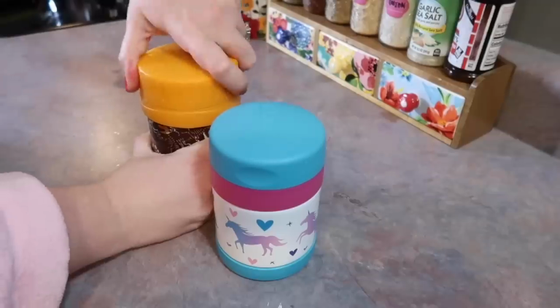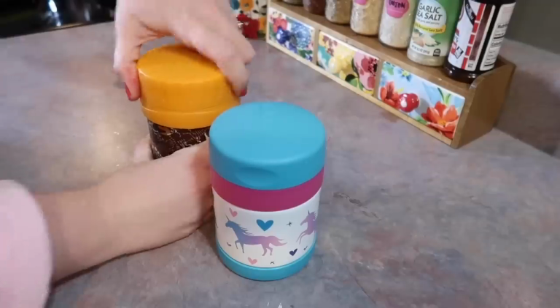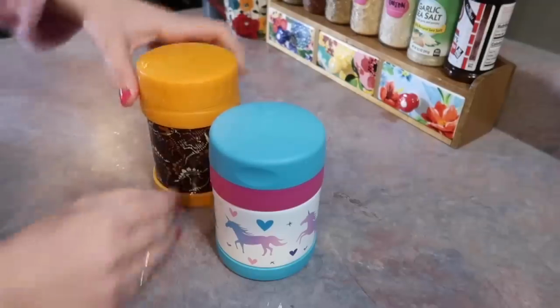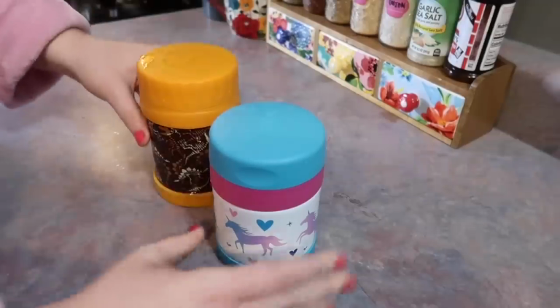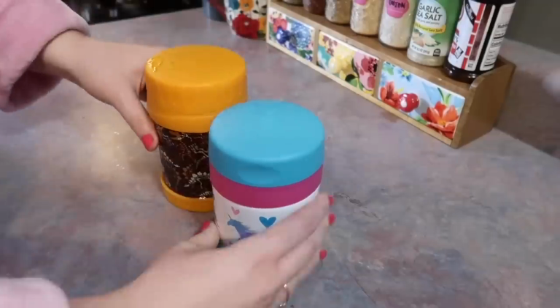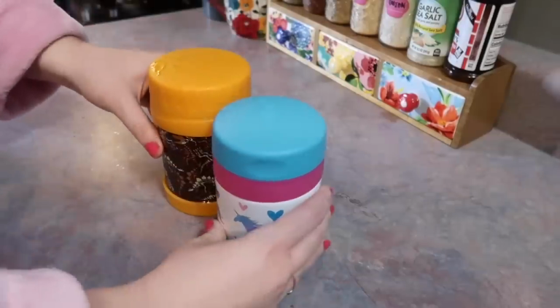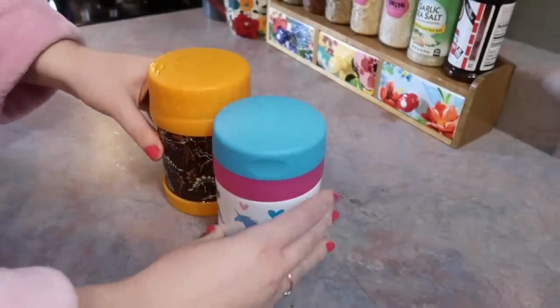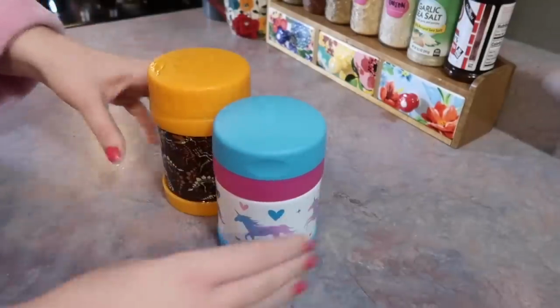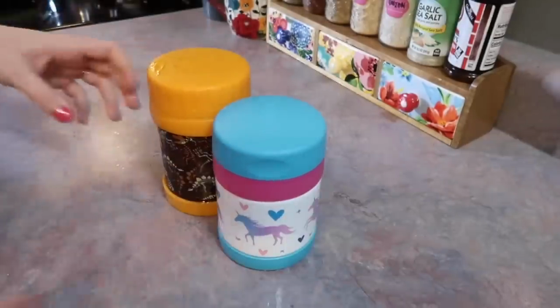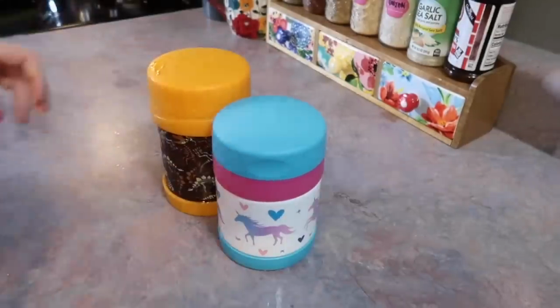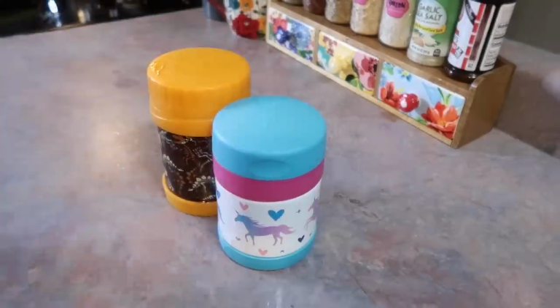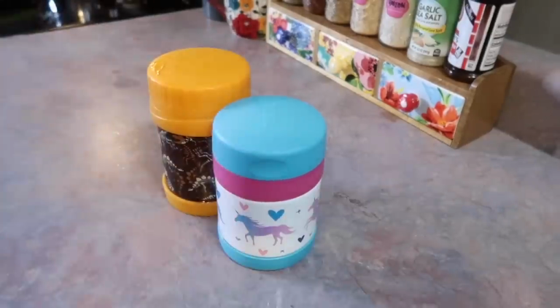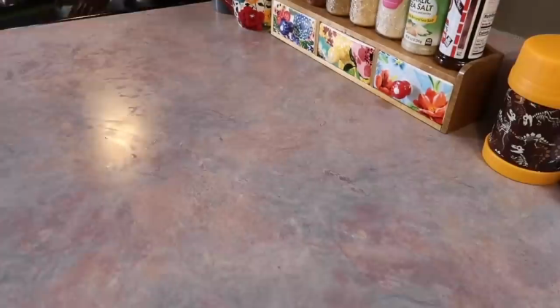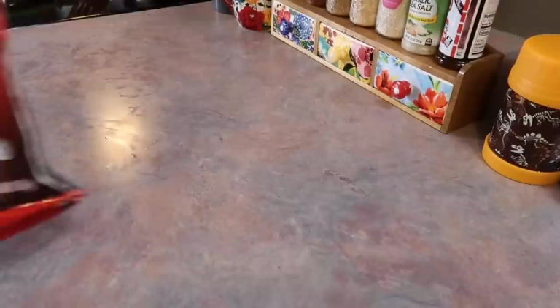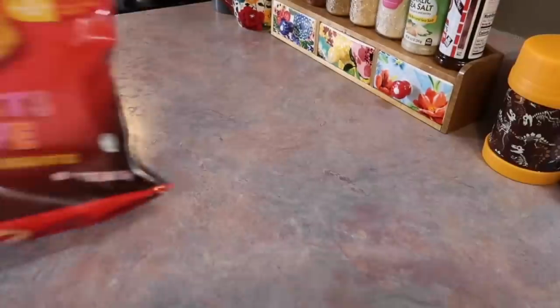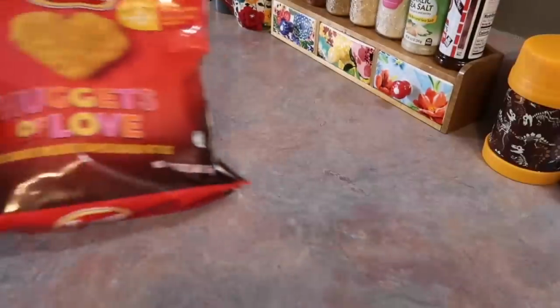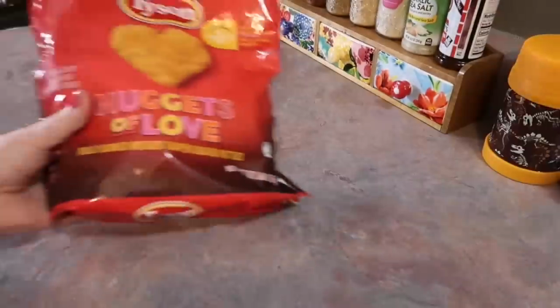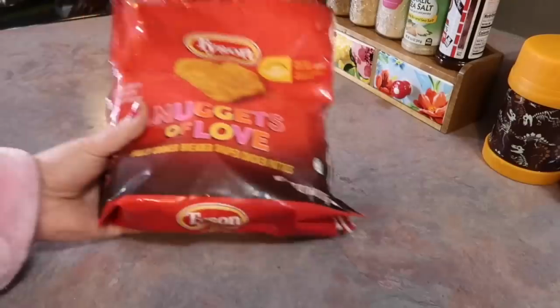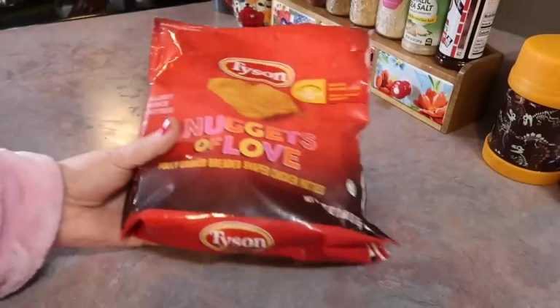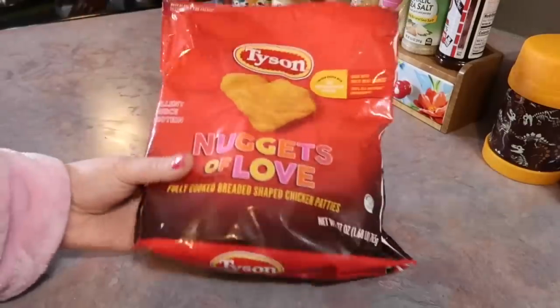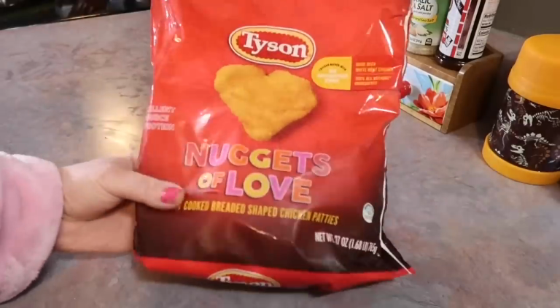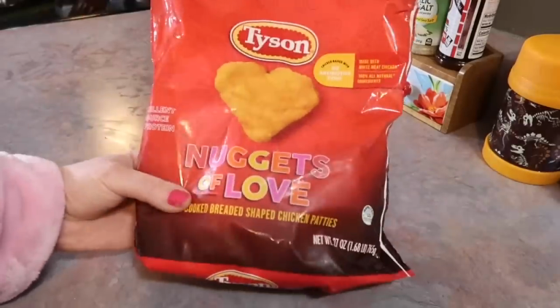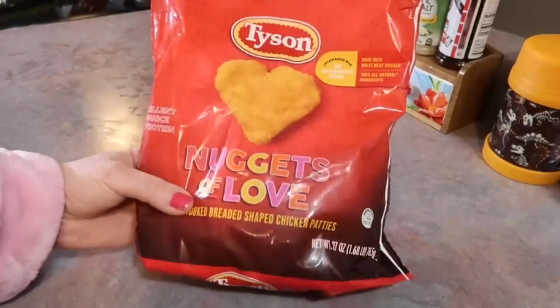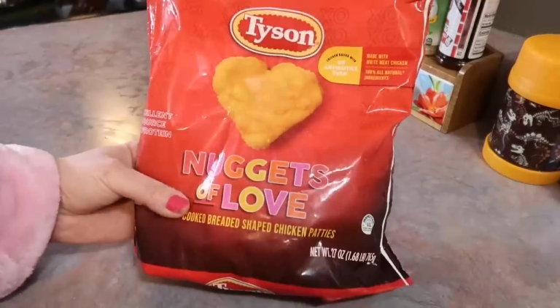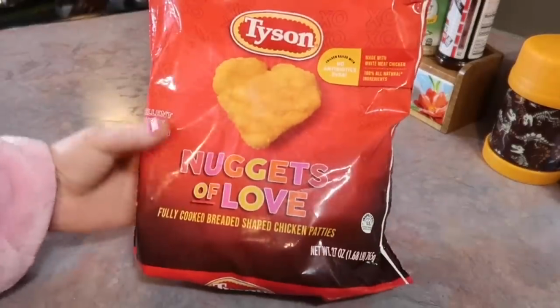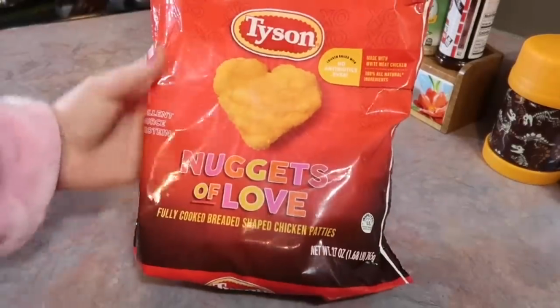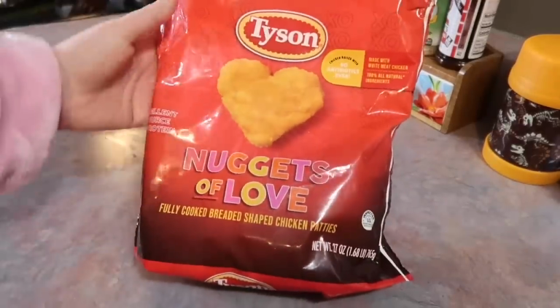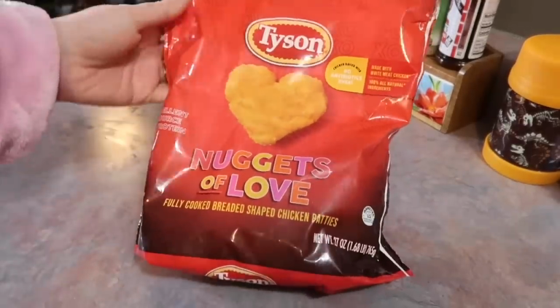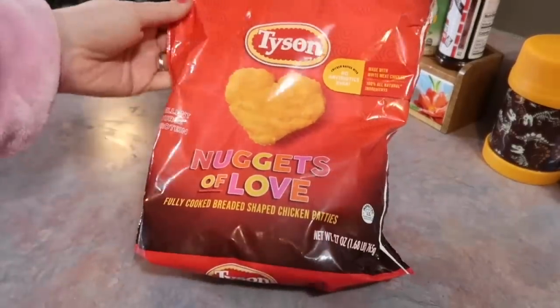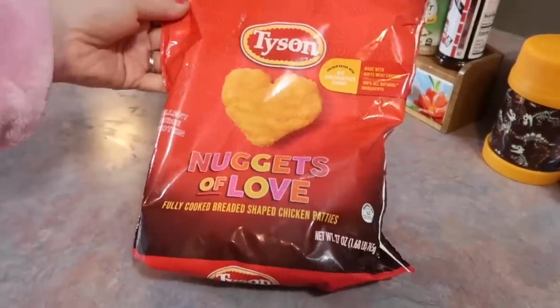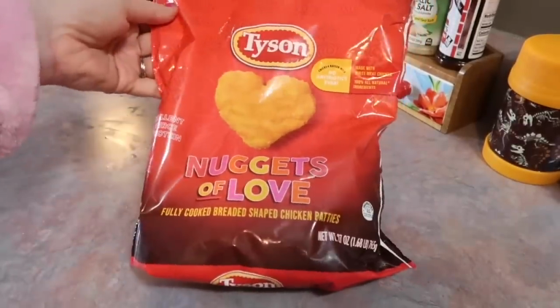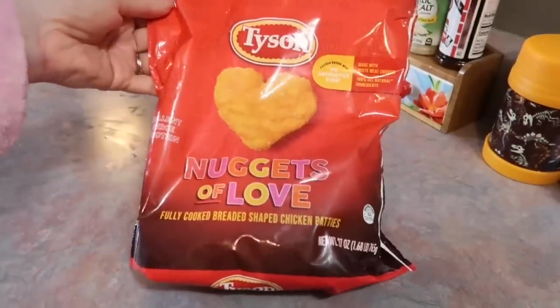I just boil a pot of water, add it, add the lids, and let it sit for 15 to 20 minutes.